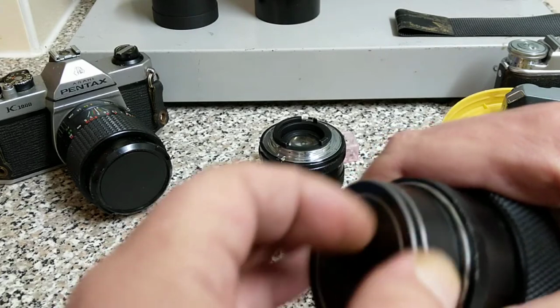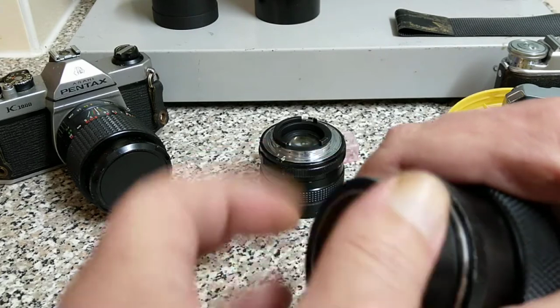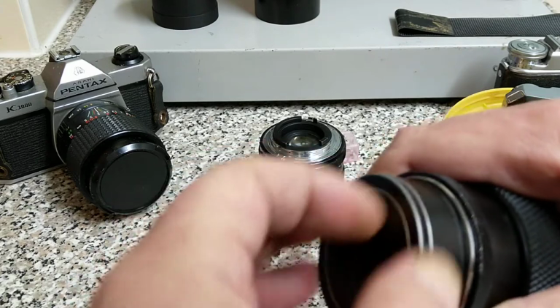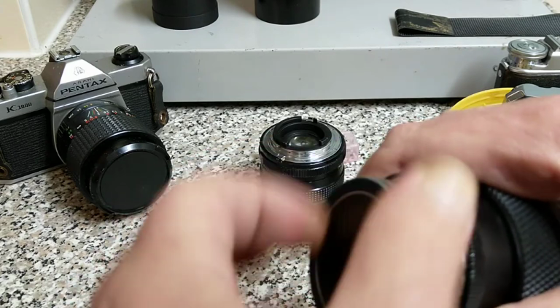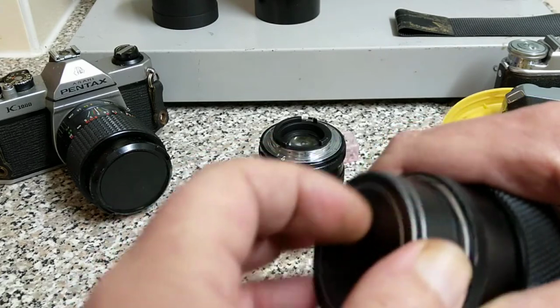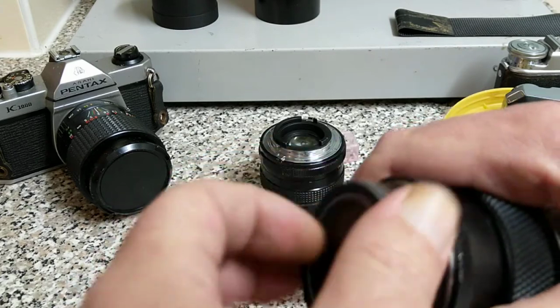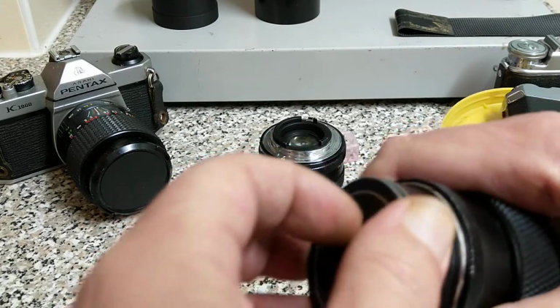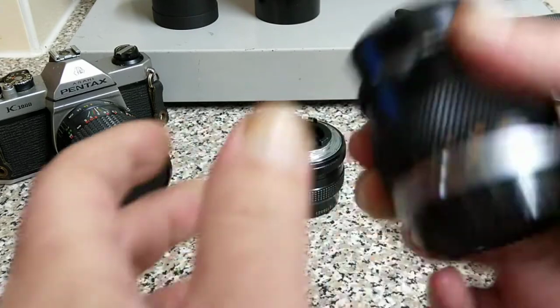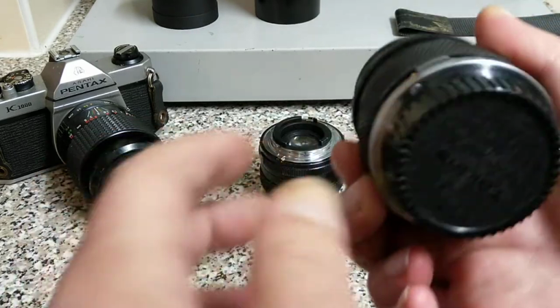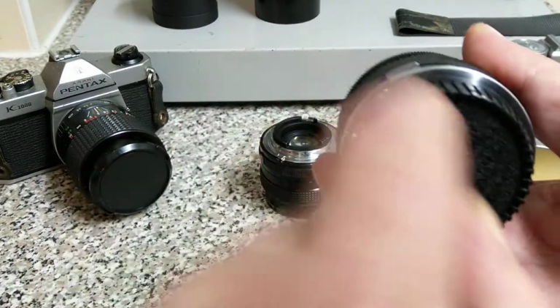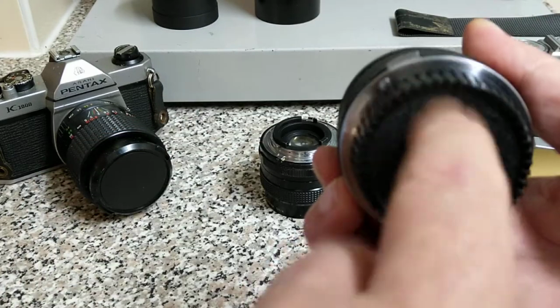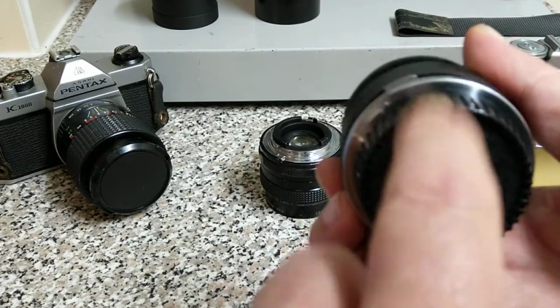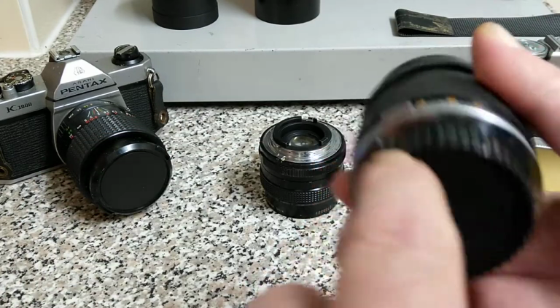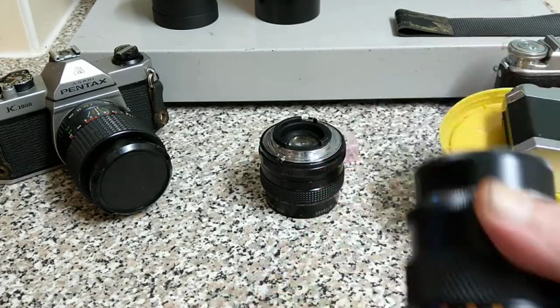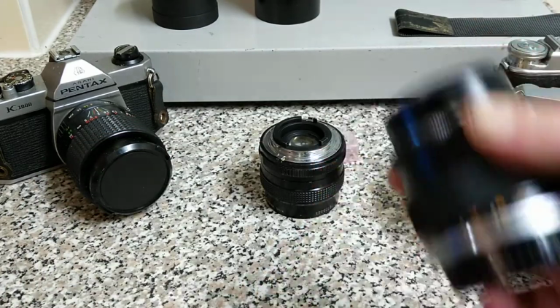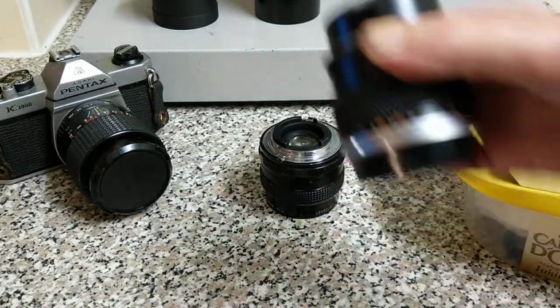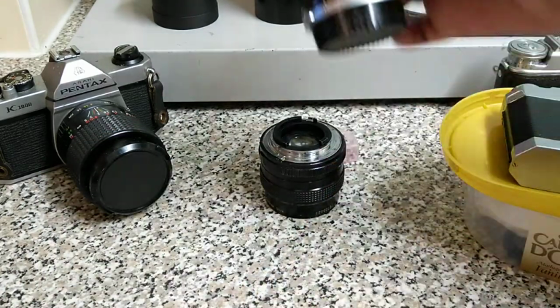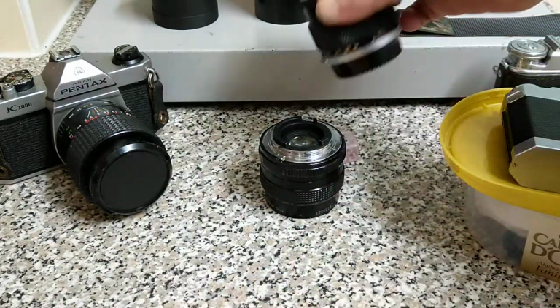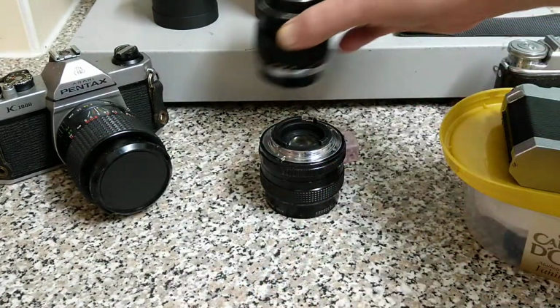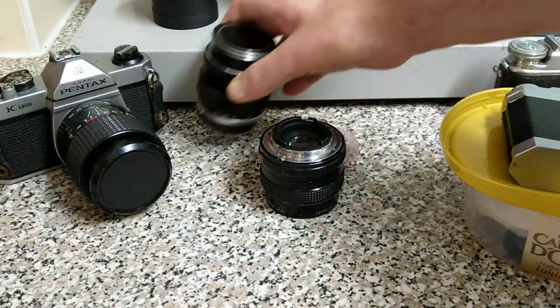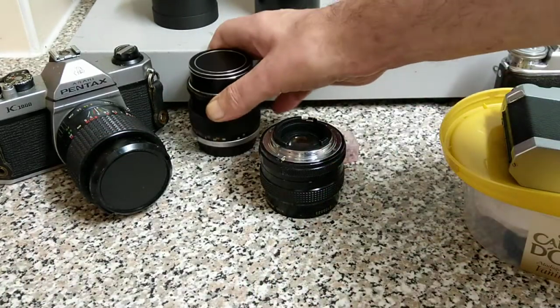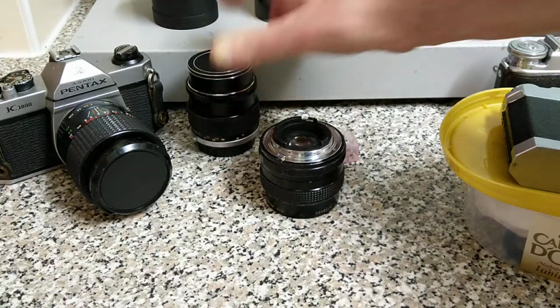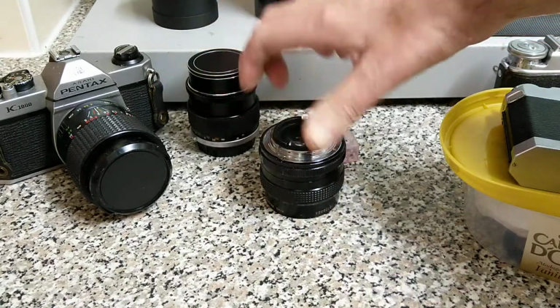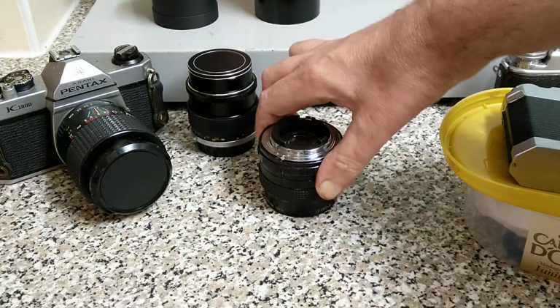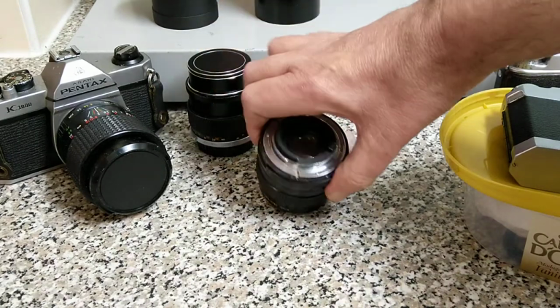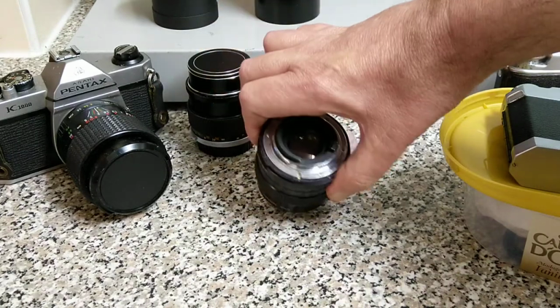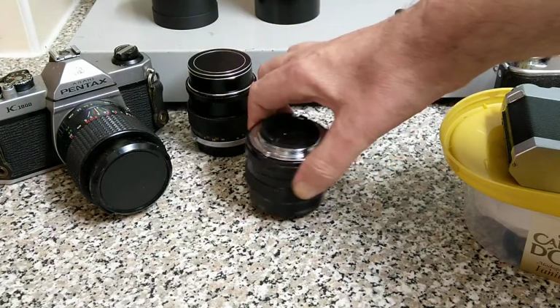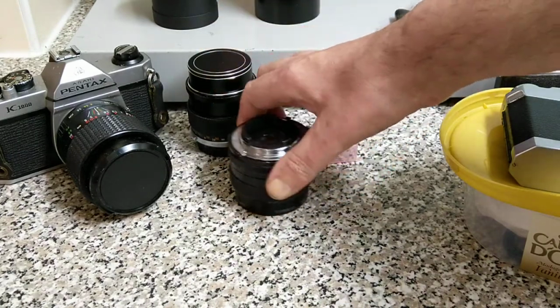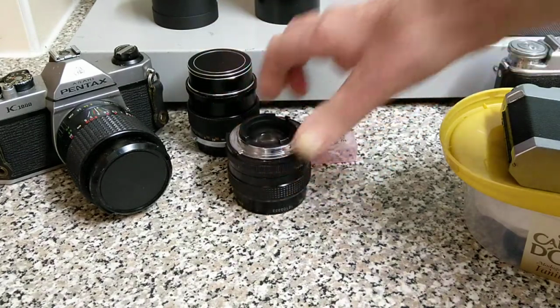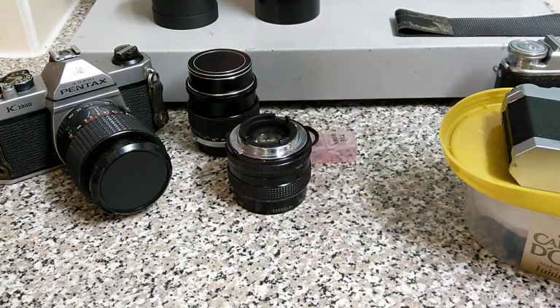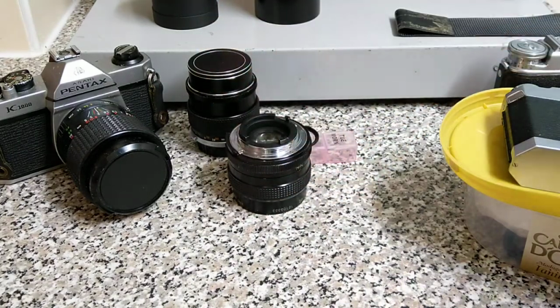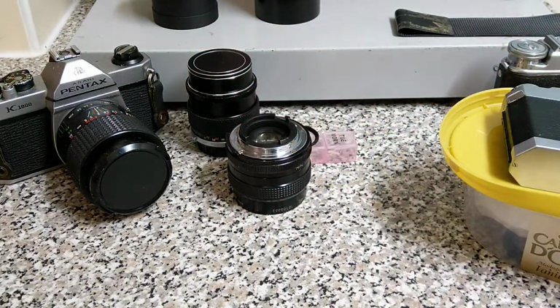The important element in any lens is the back element. That's the problem with this Kiron — the back element is absolutely knackered.